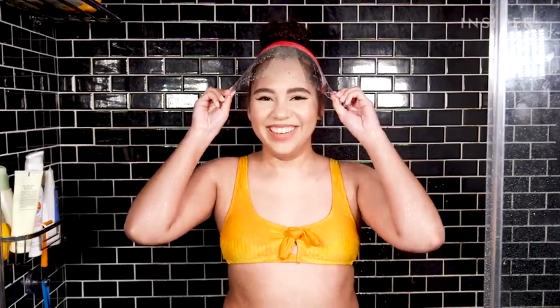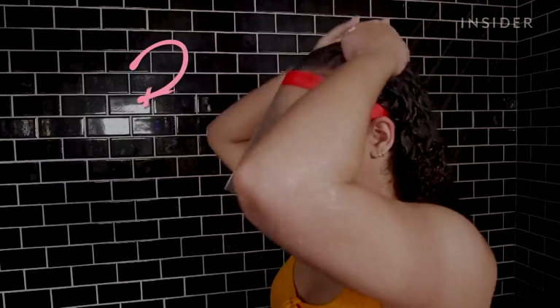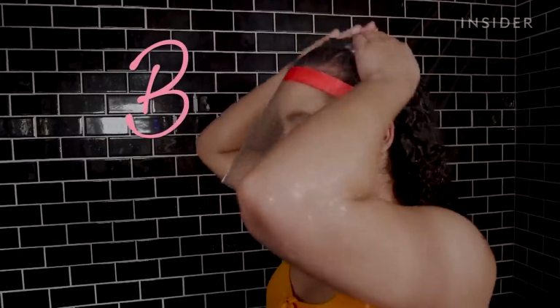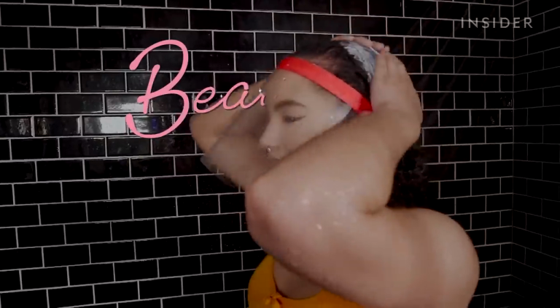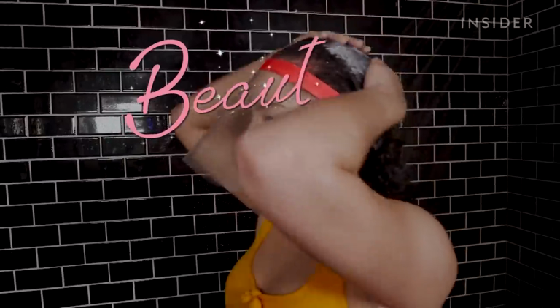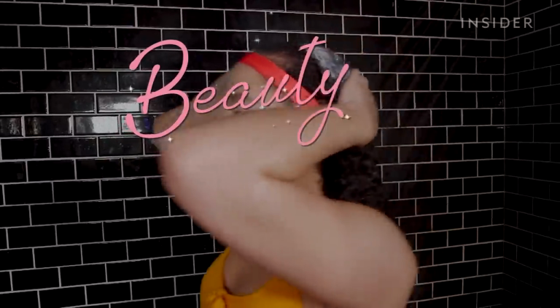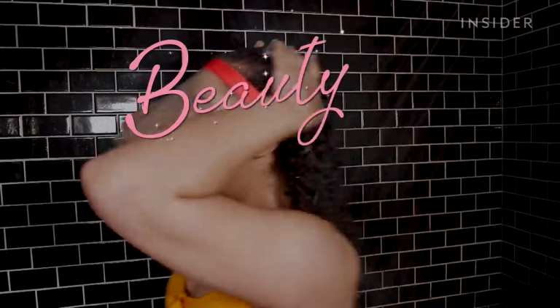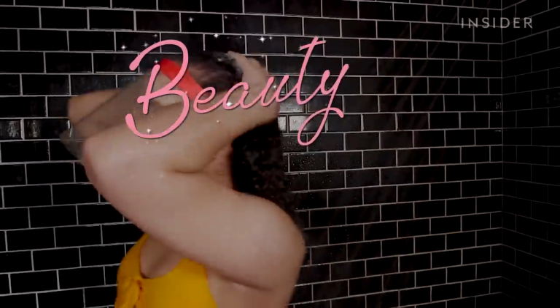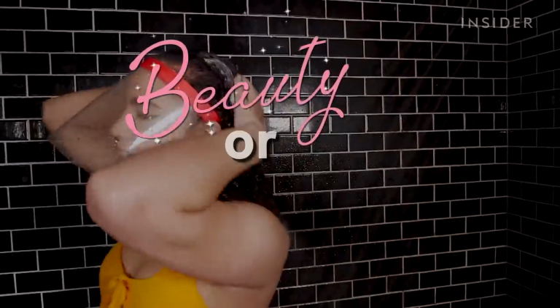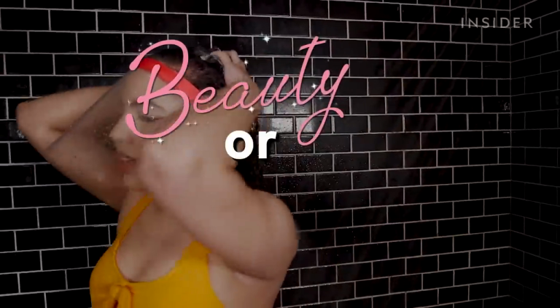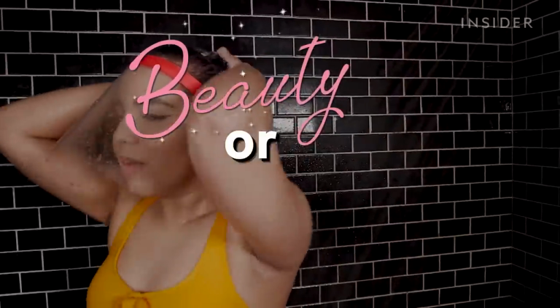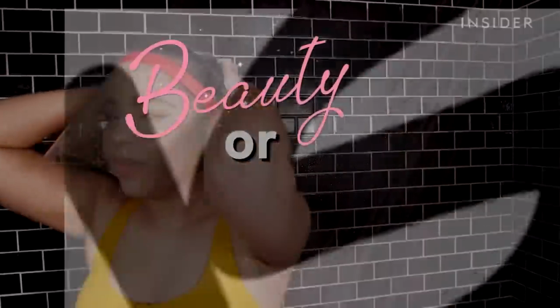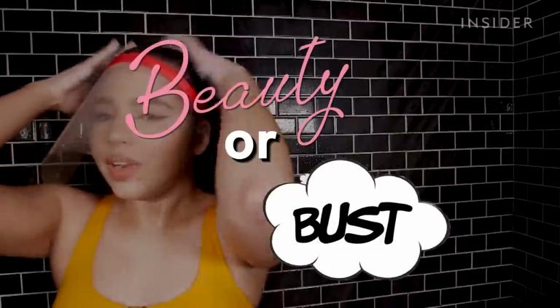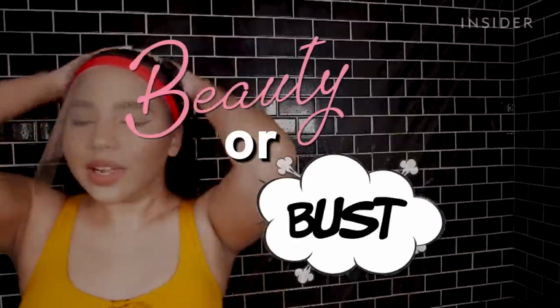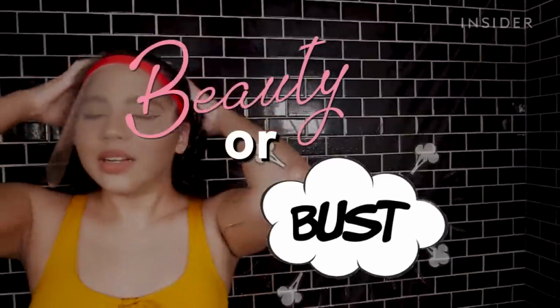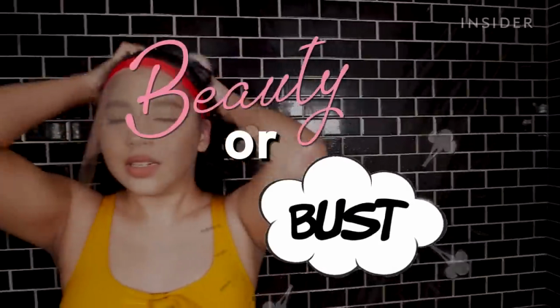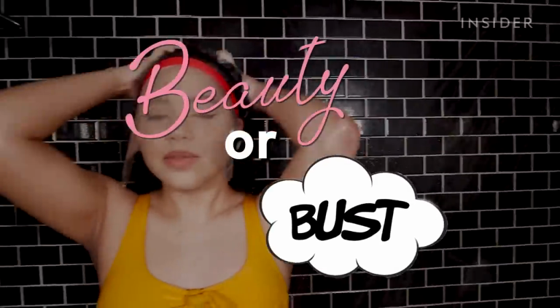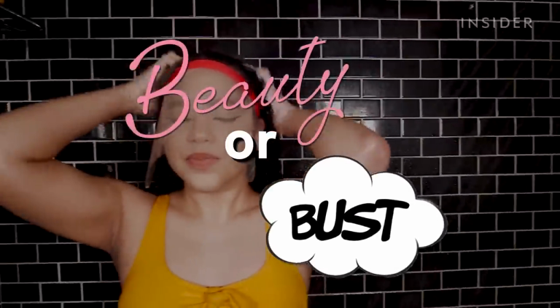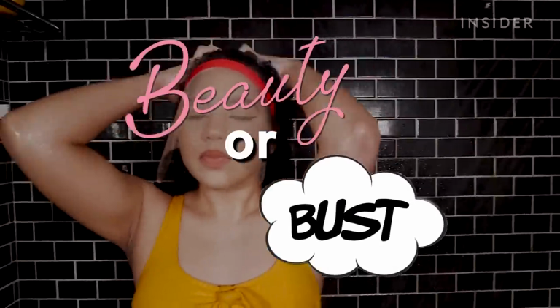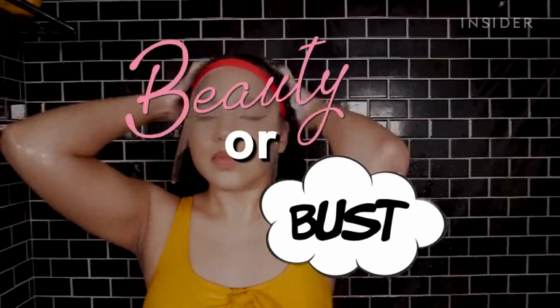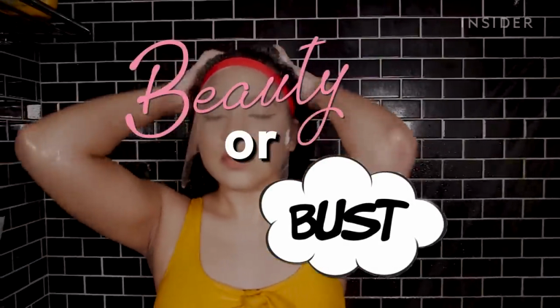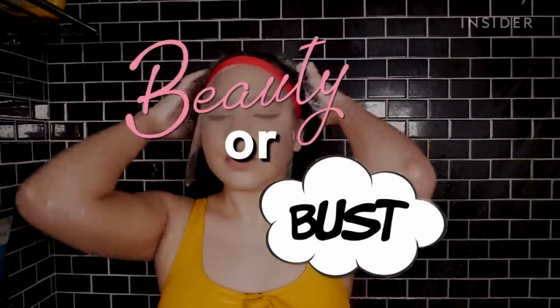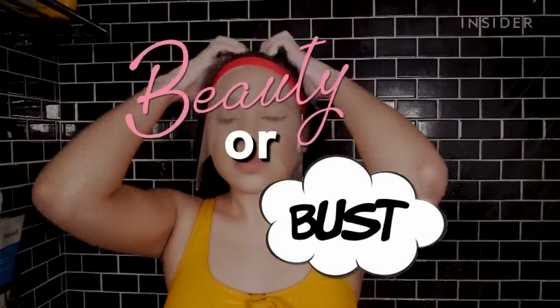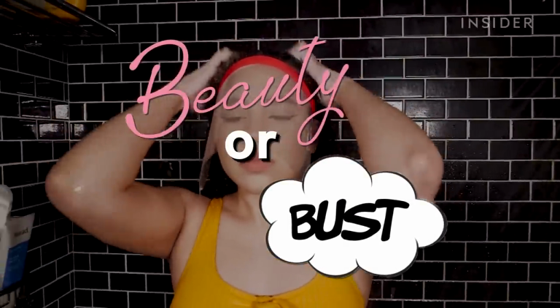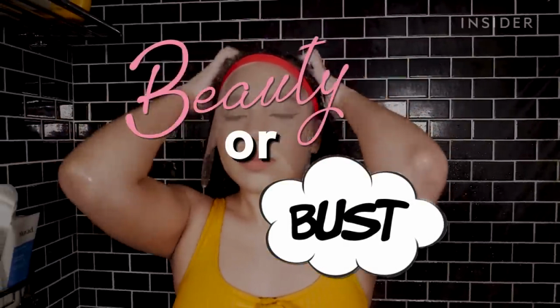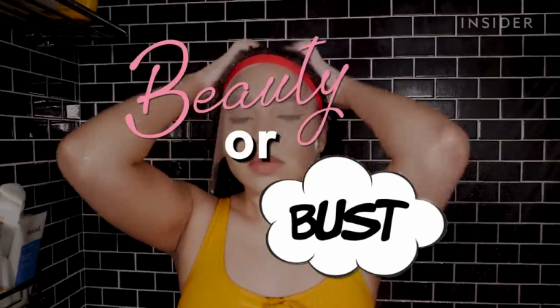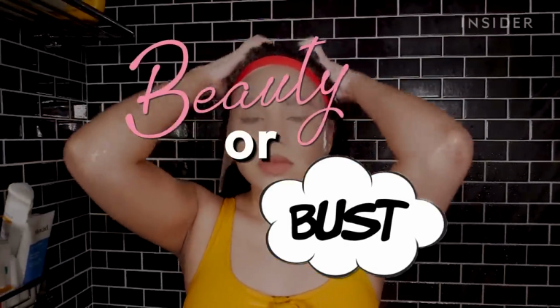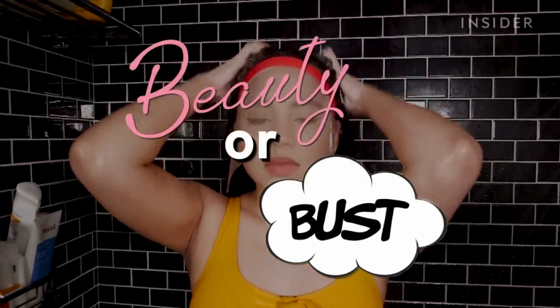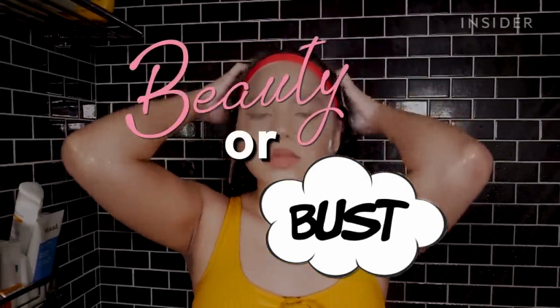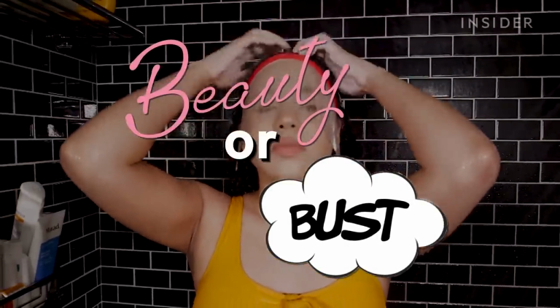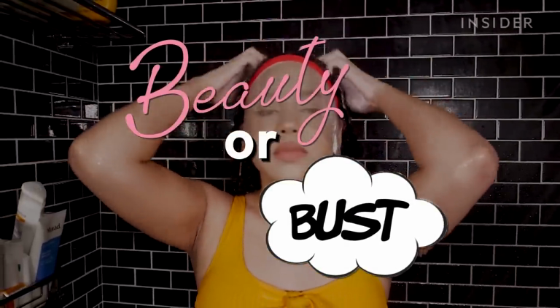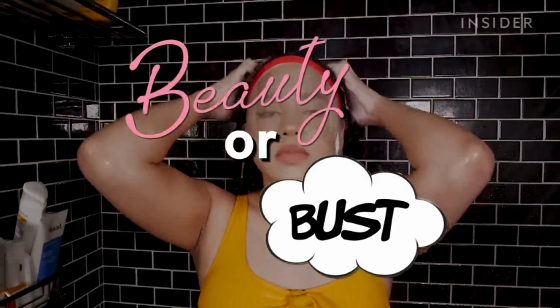This is Beauty or Bust, where we test out the beauty world's weirdest products and decide if they're worth your money or a total bust.